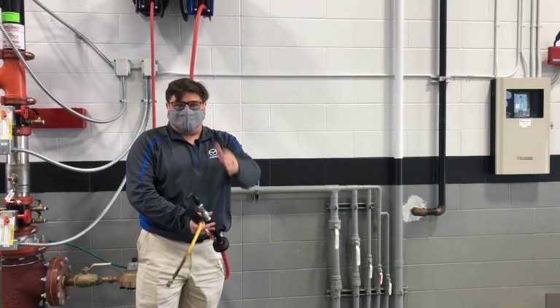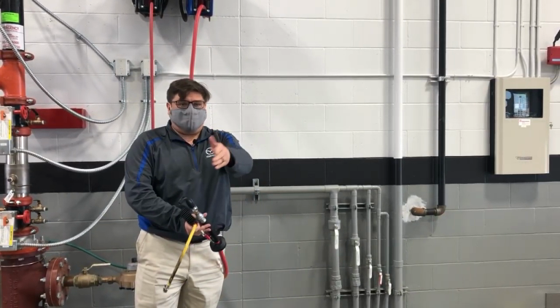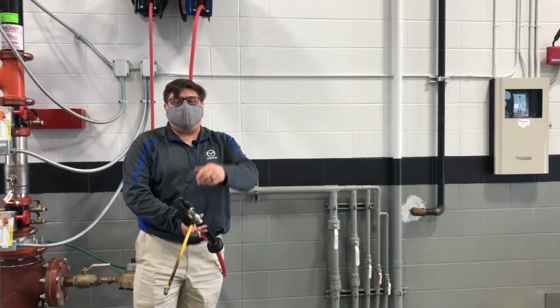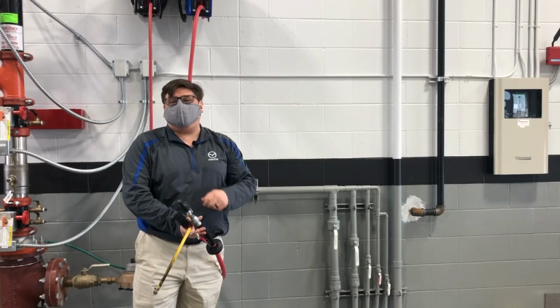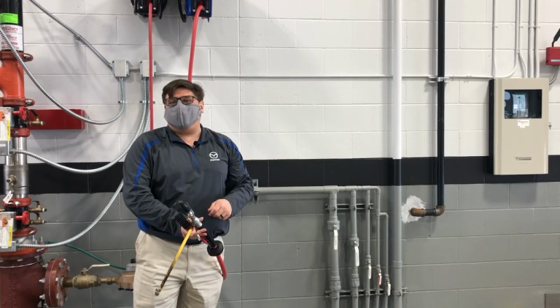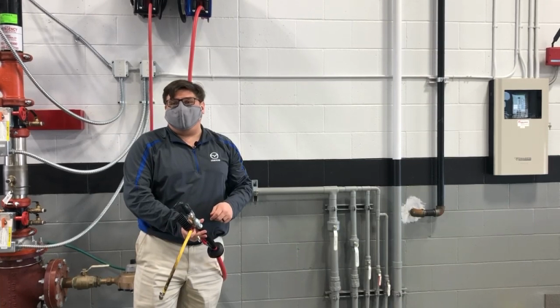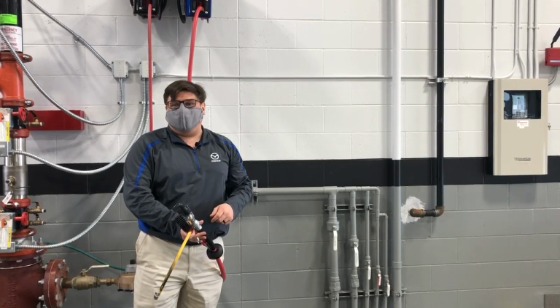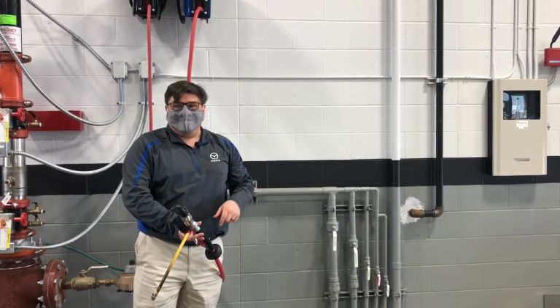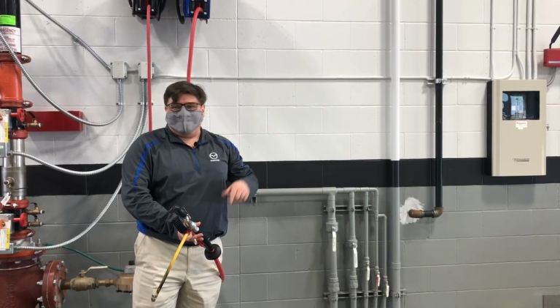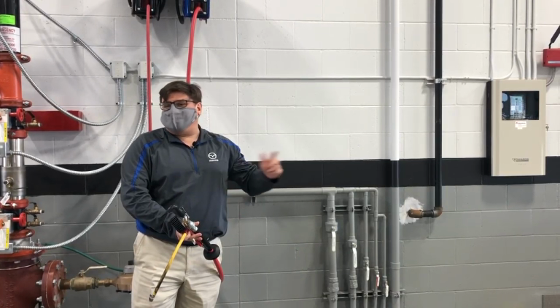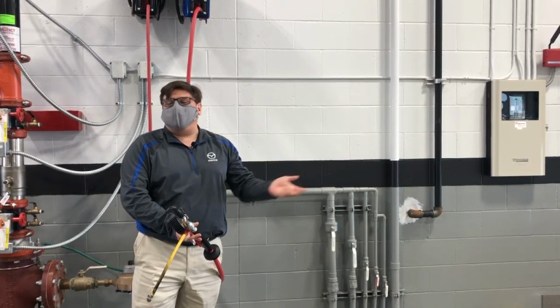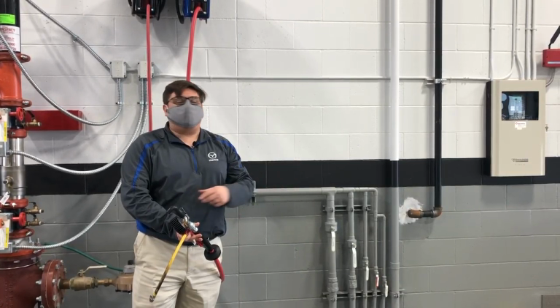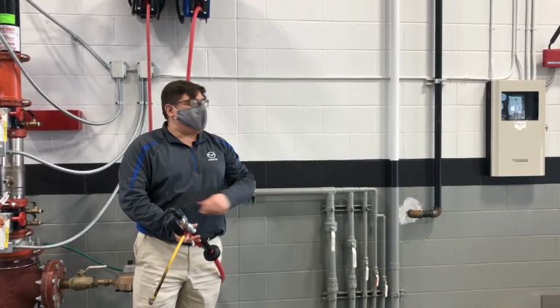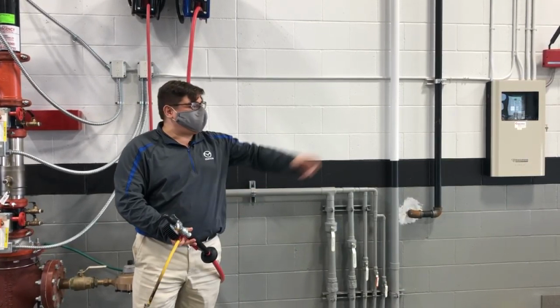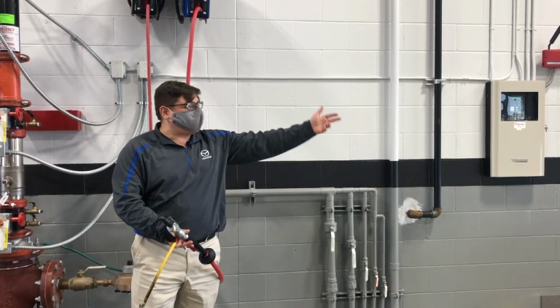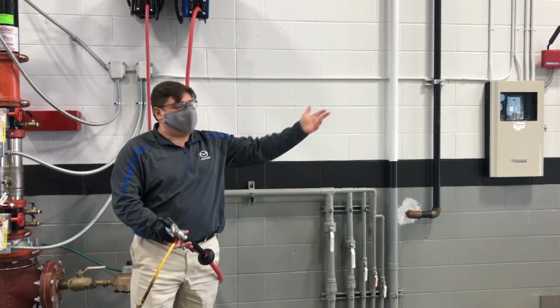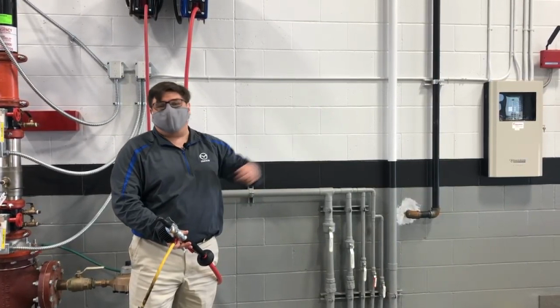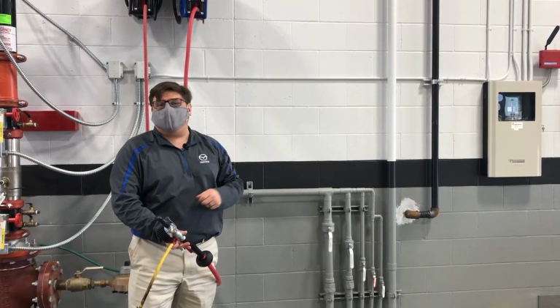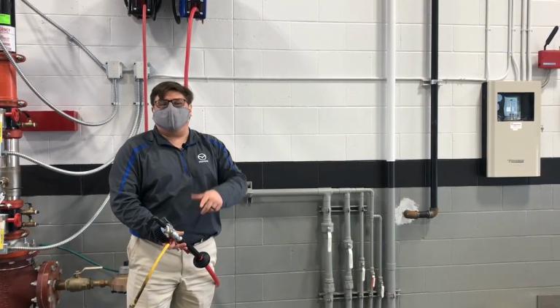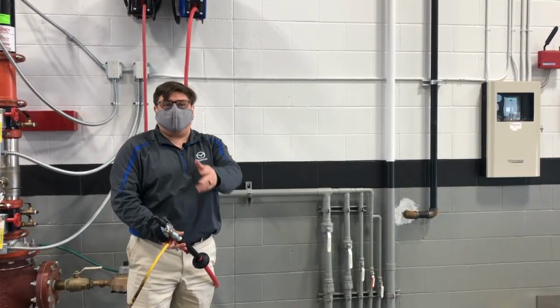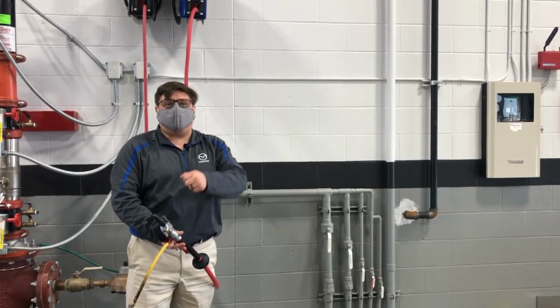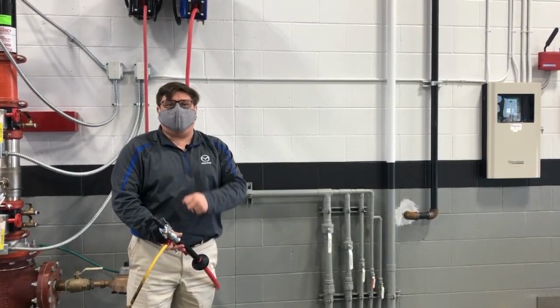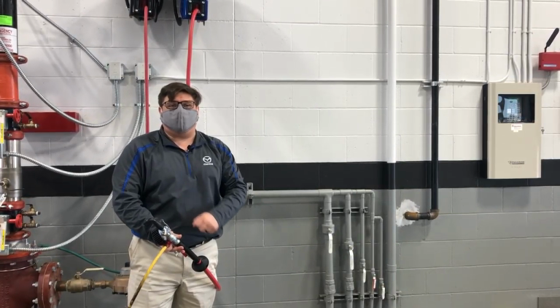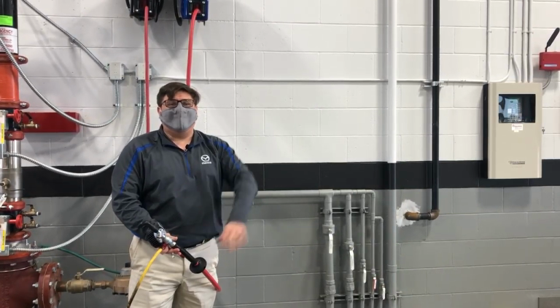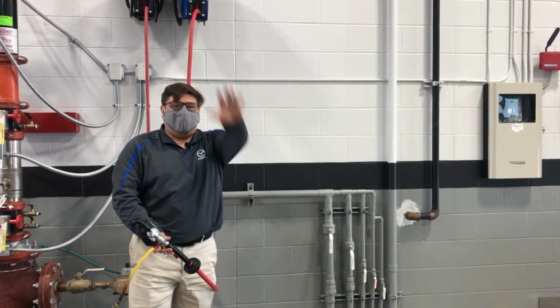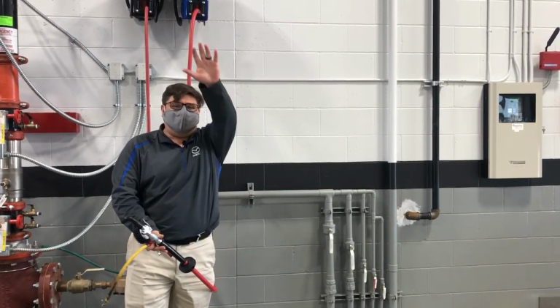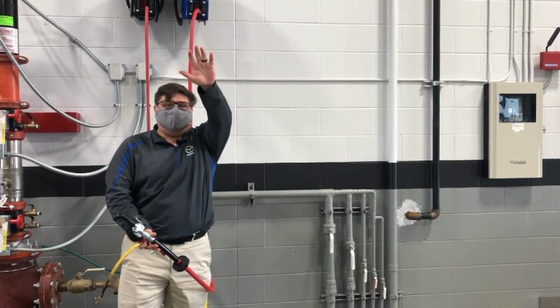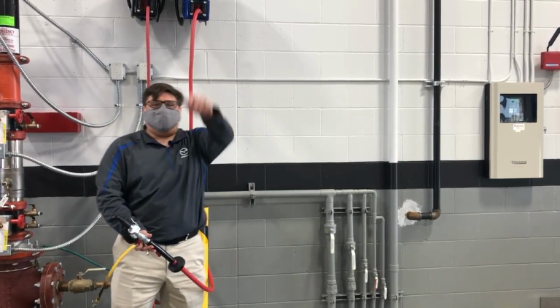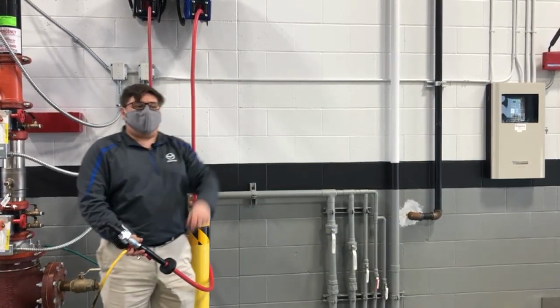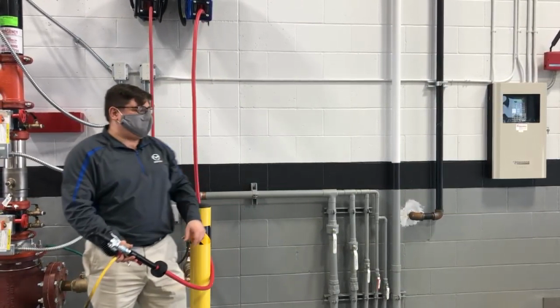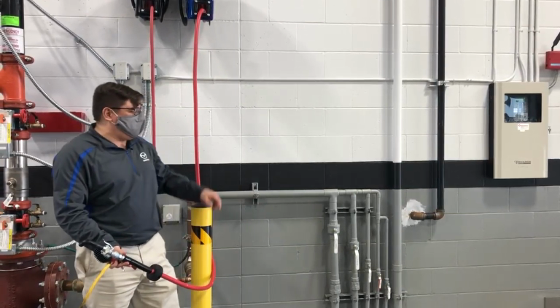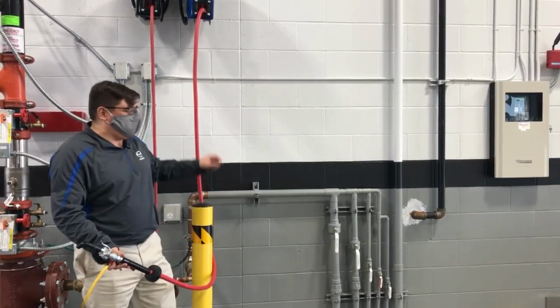So anytime you see that light, just come on by, slide on in, and we'll get you handled. Have a great day, you guys. Thank you.